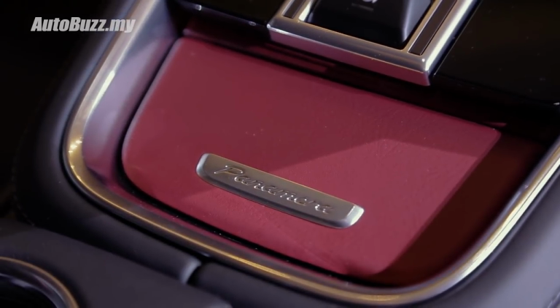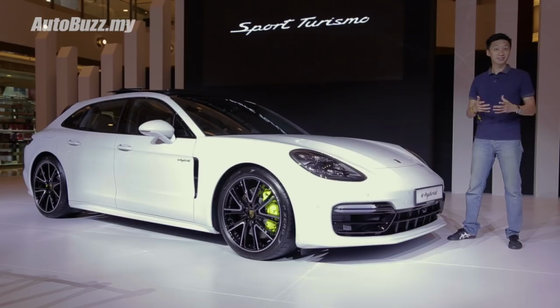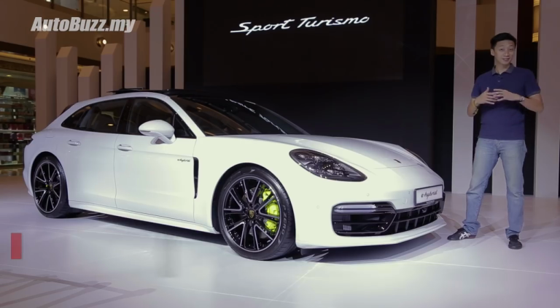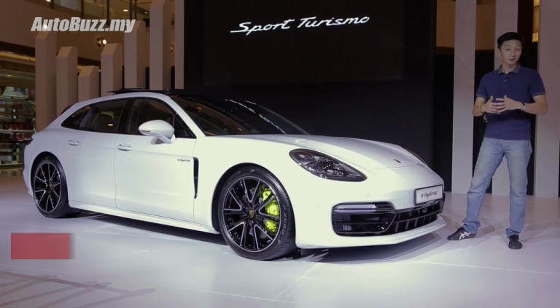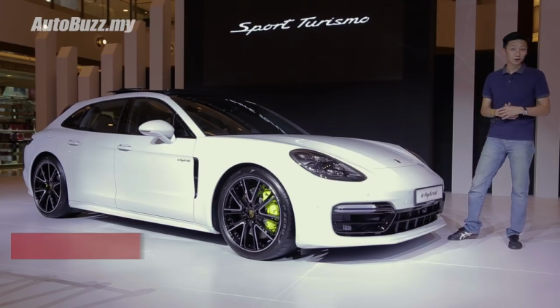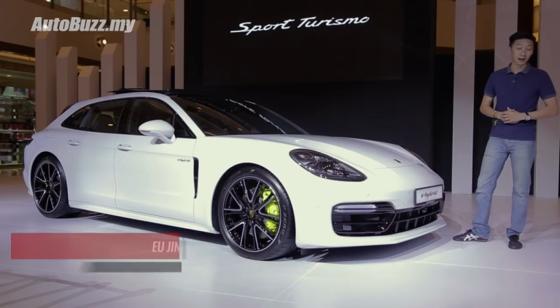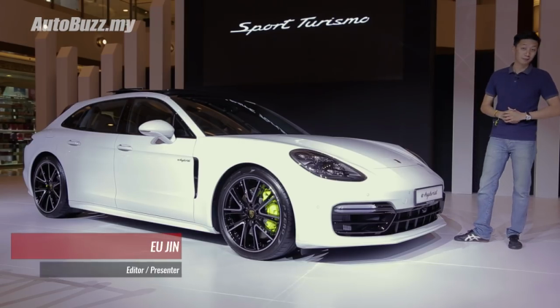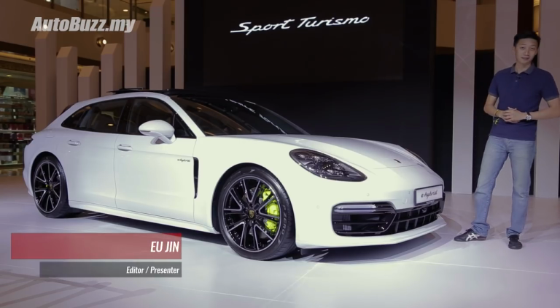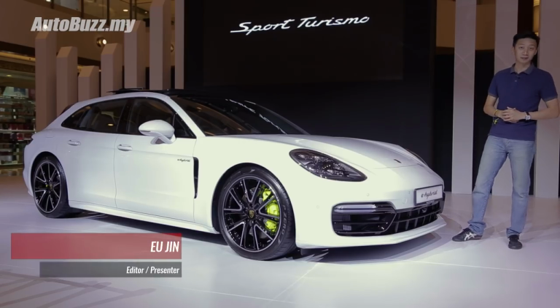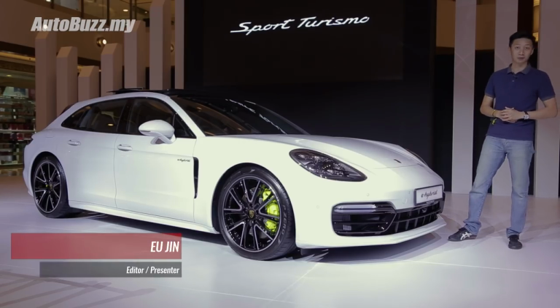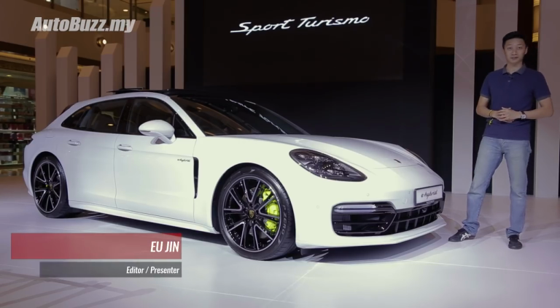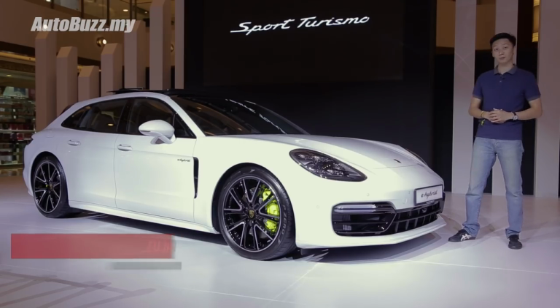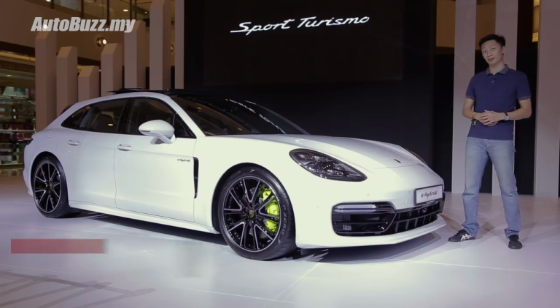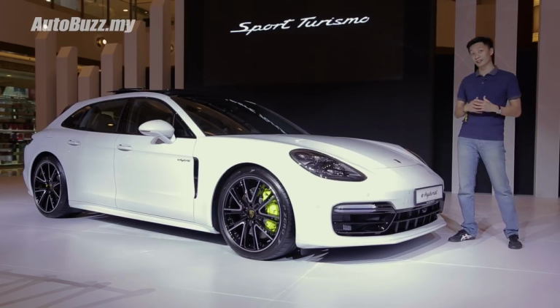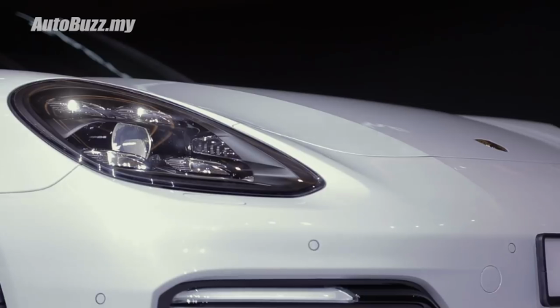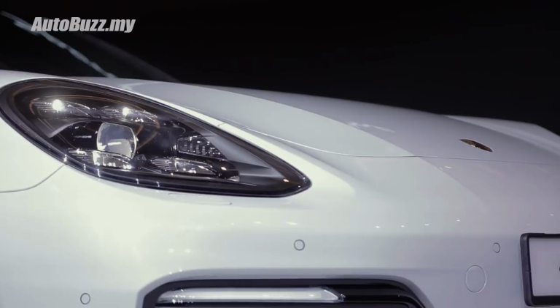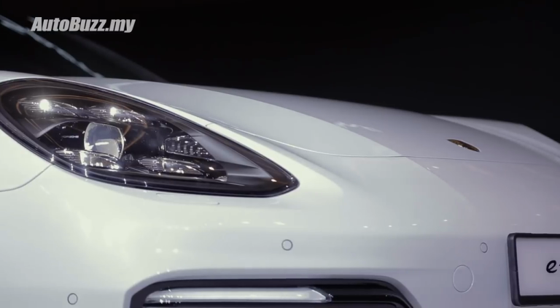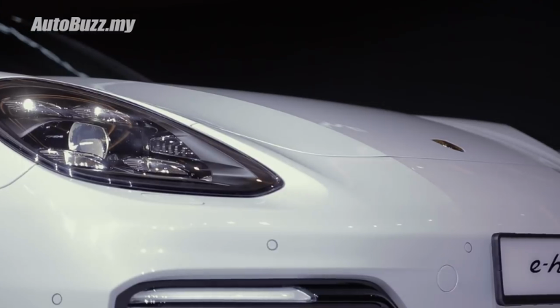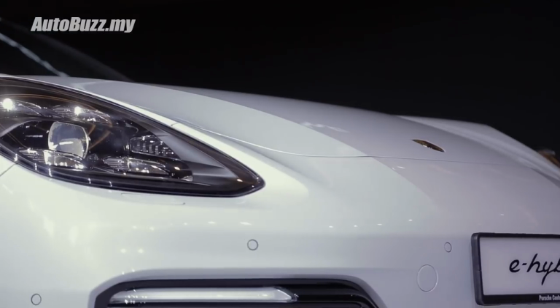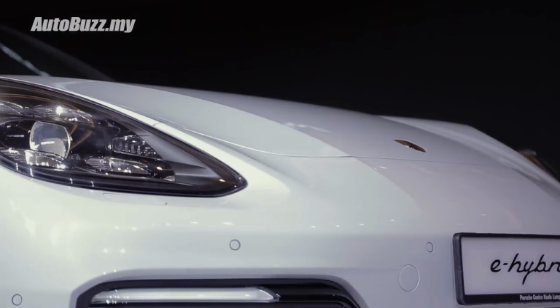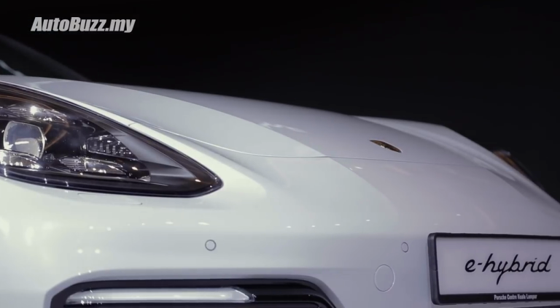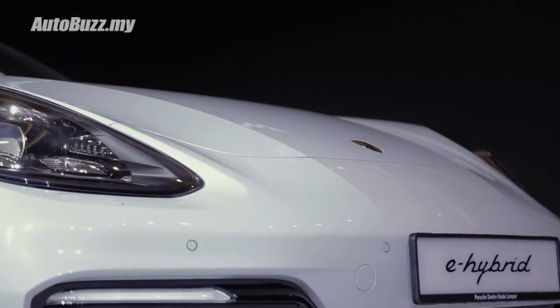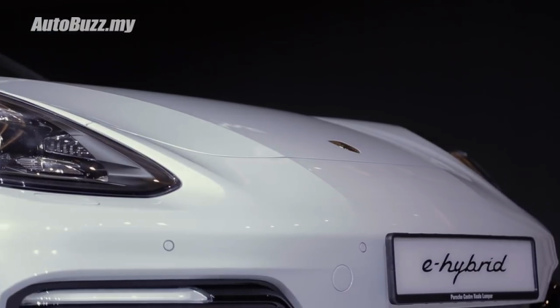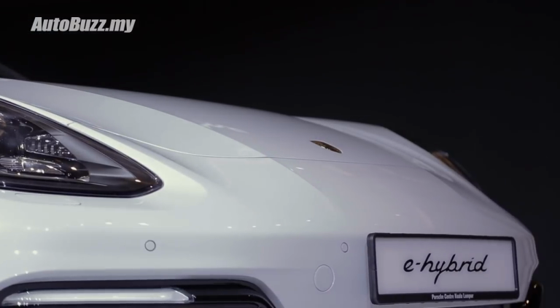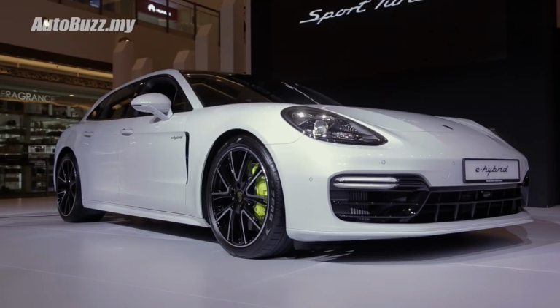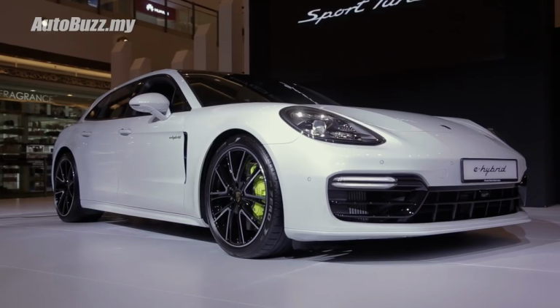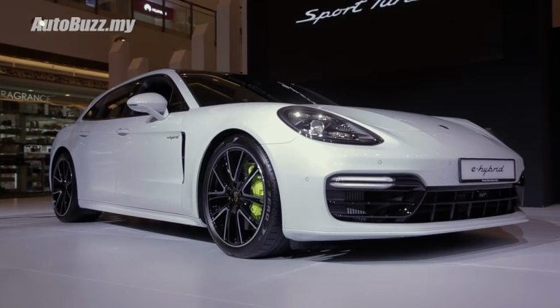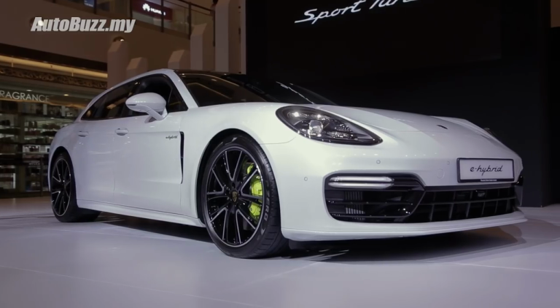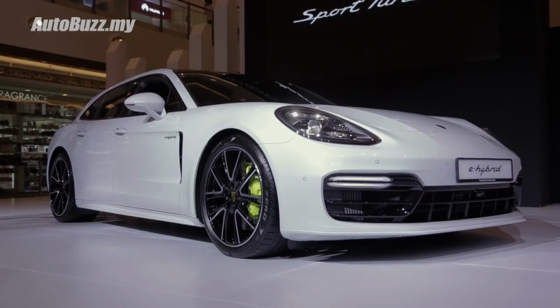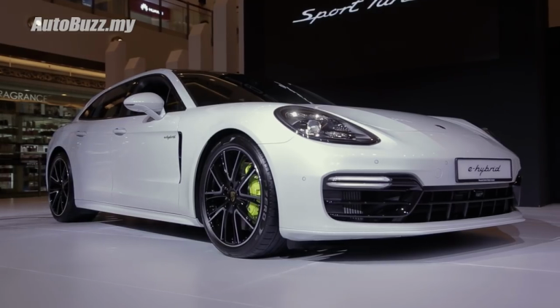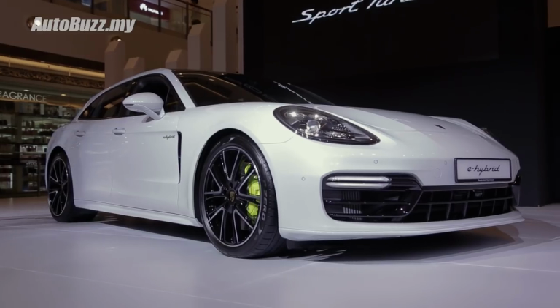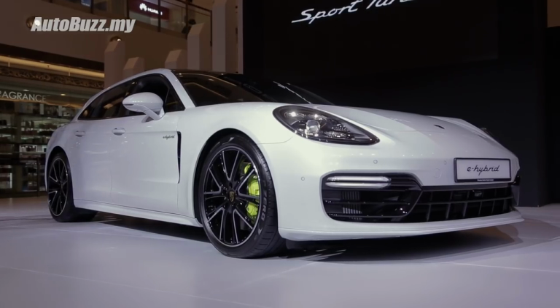This is the new Panamera Sport Turismo, and here are five things you need to know about Porsche's first shooting brake design.